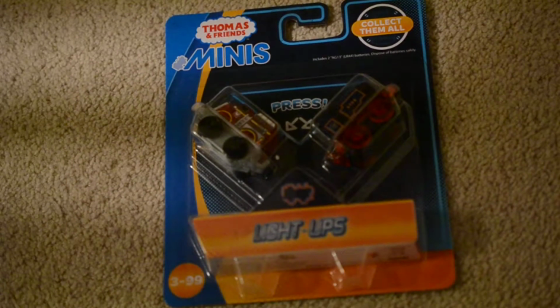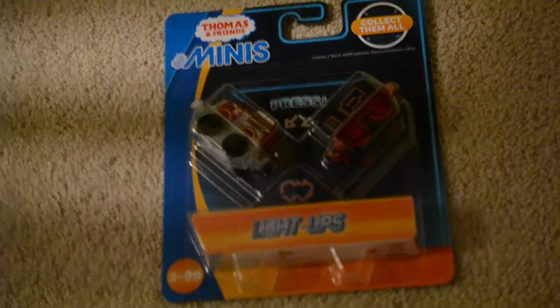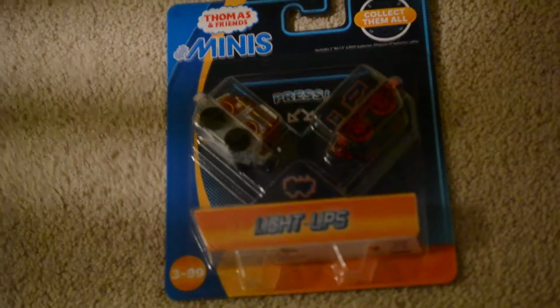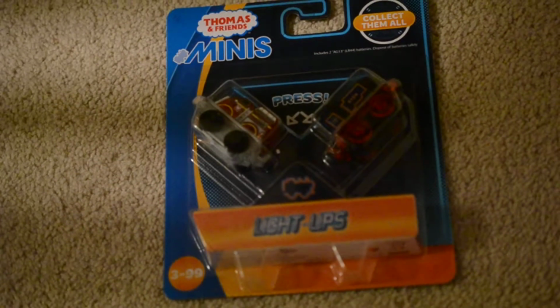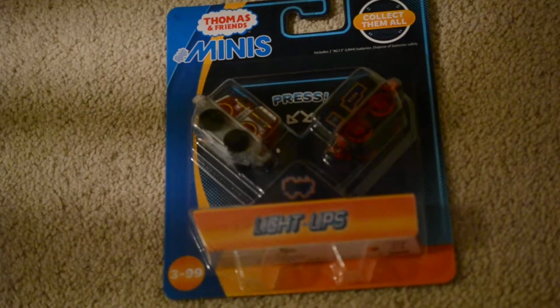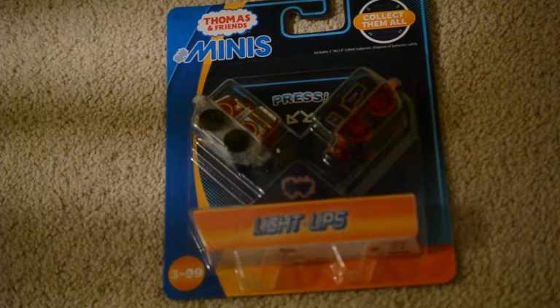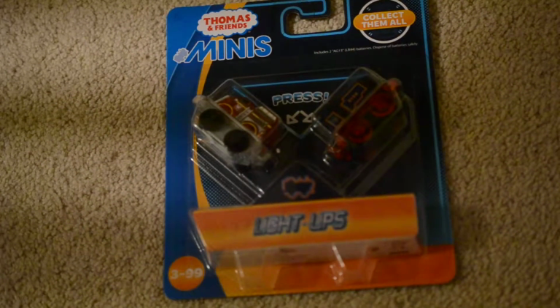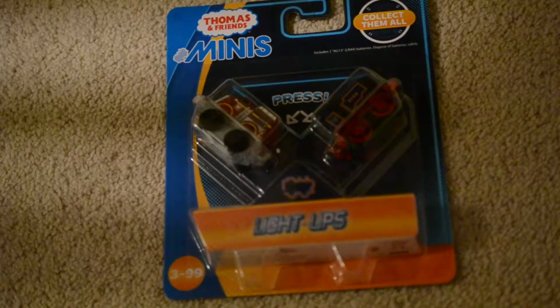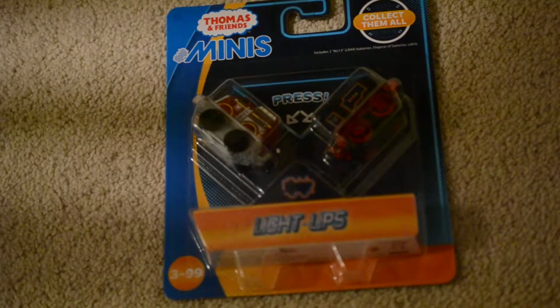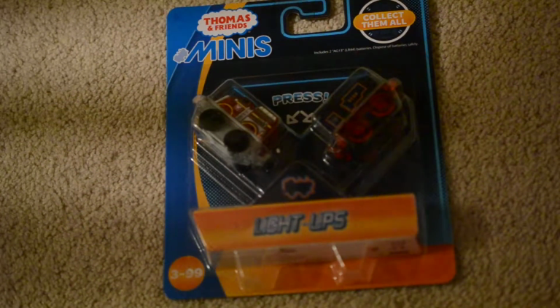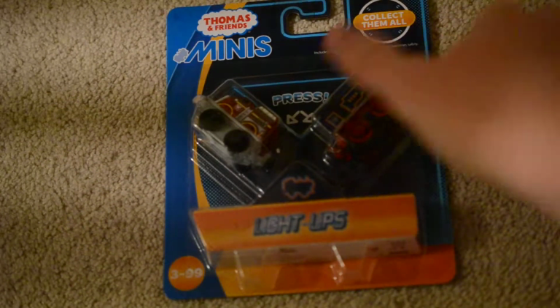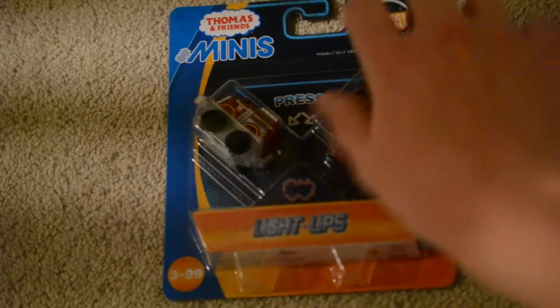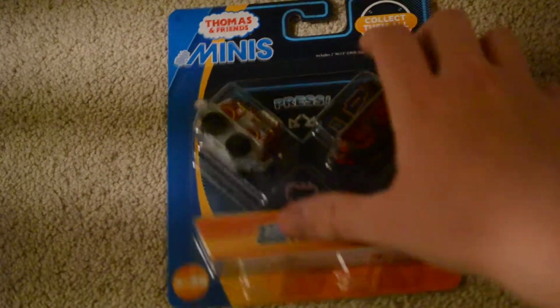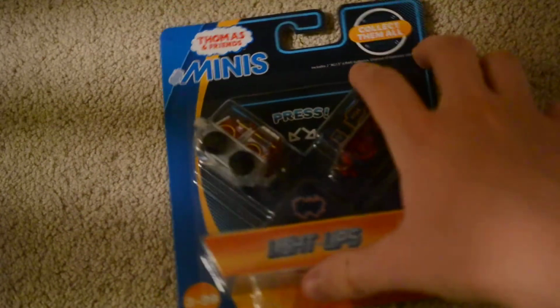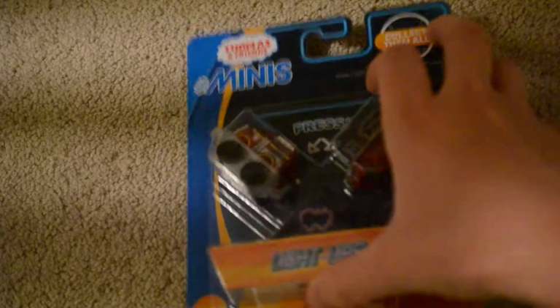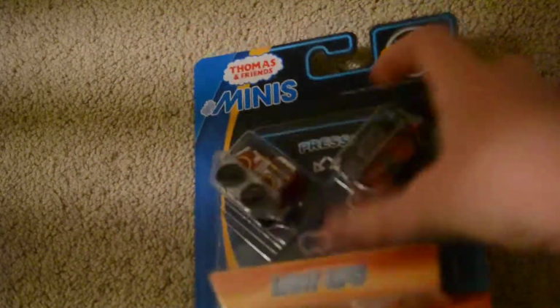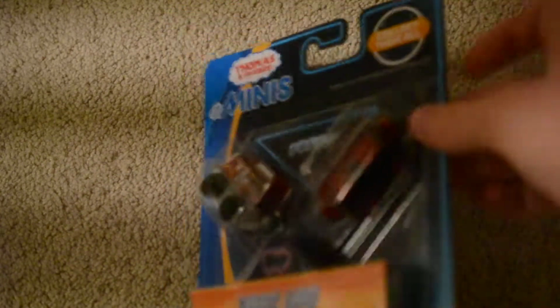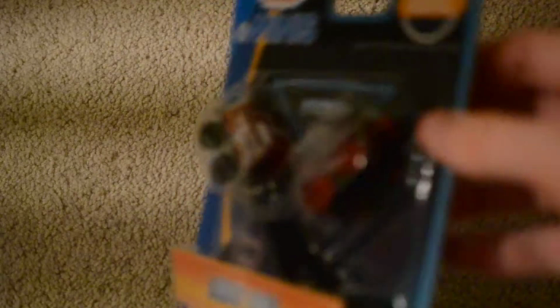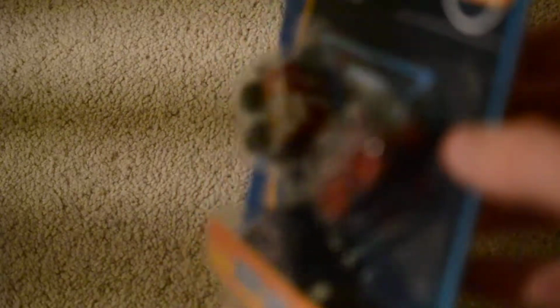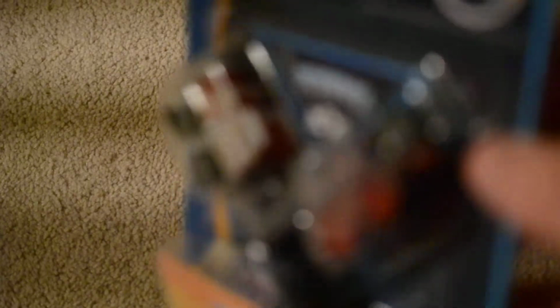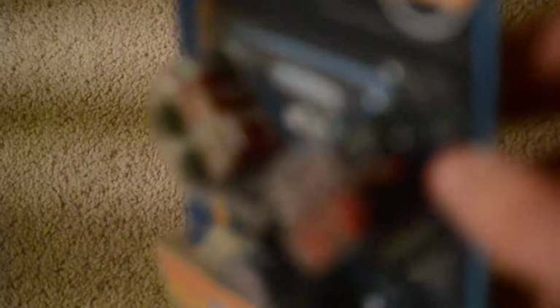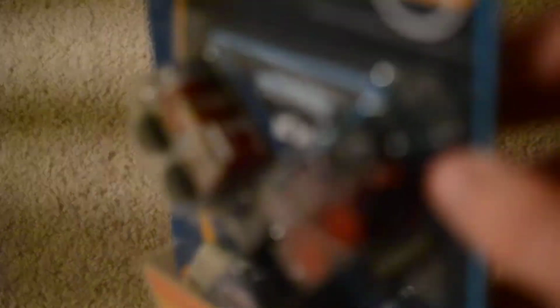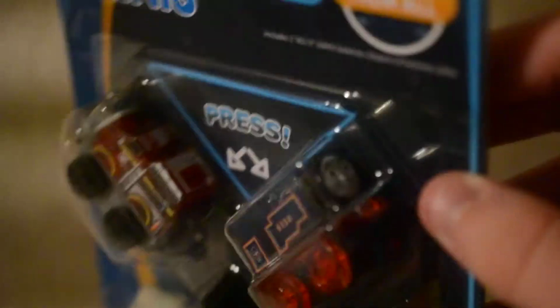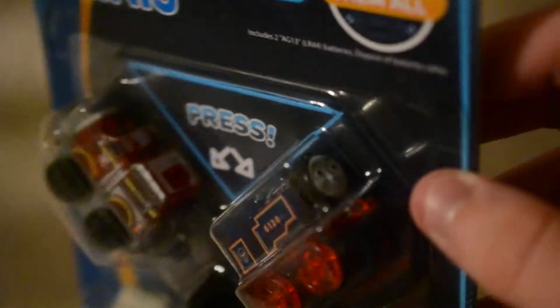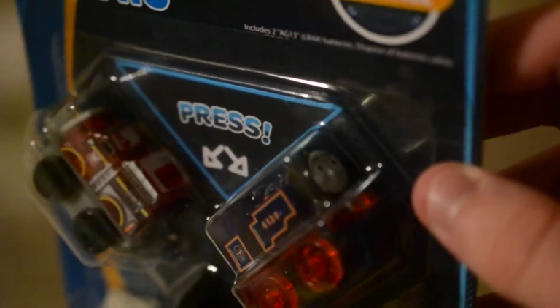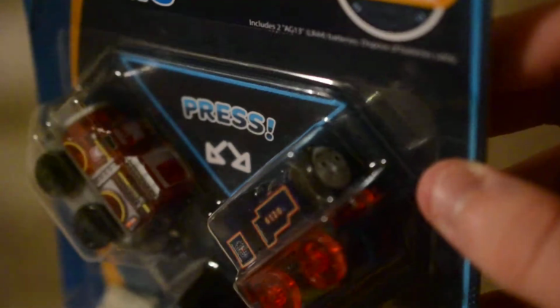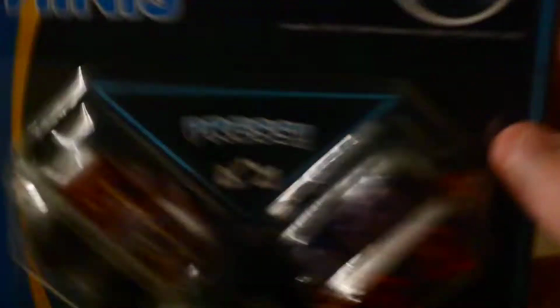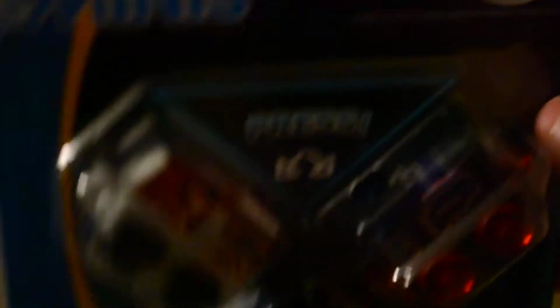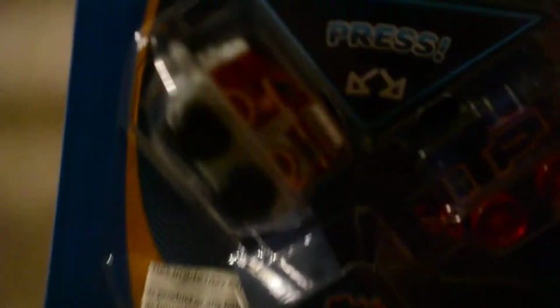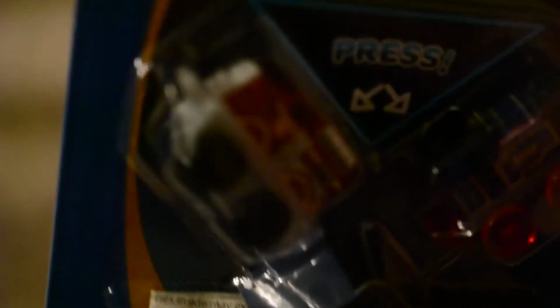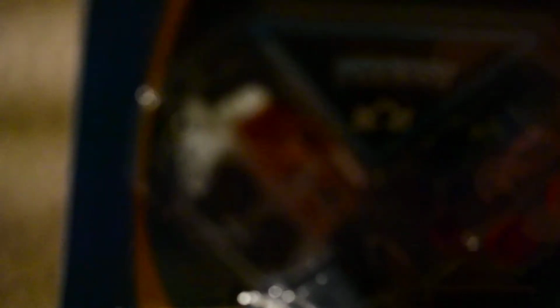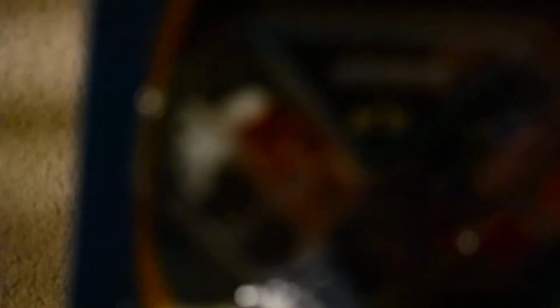Hey guys, I'm Dr. Fantasy X2. Here's the Thomas Minis Light Up Pack and this includes Belle and Flynn.